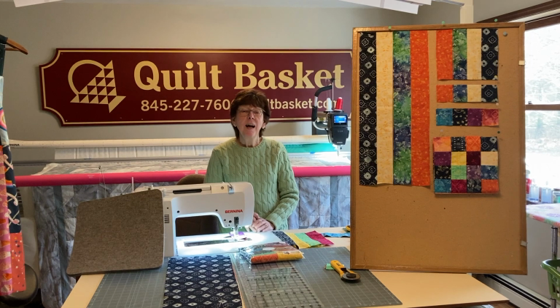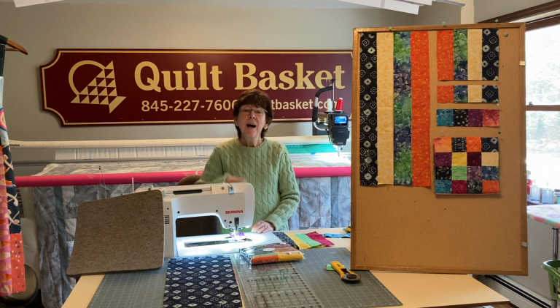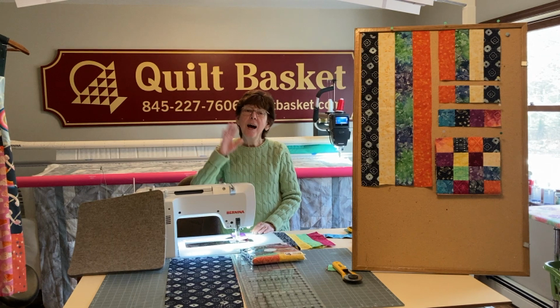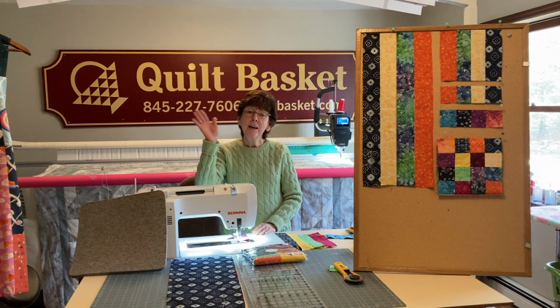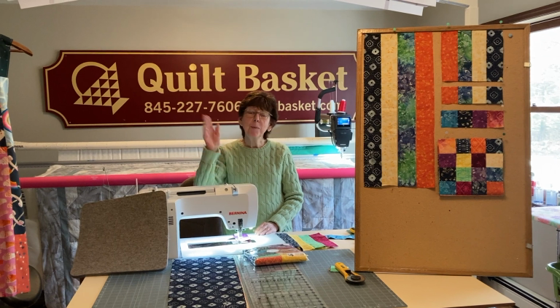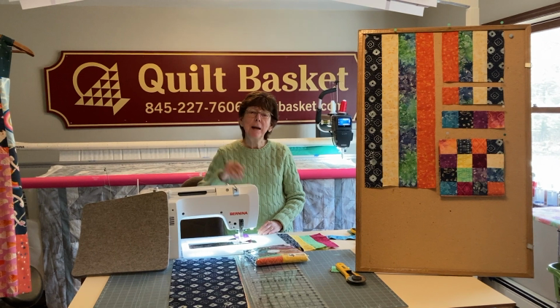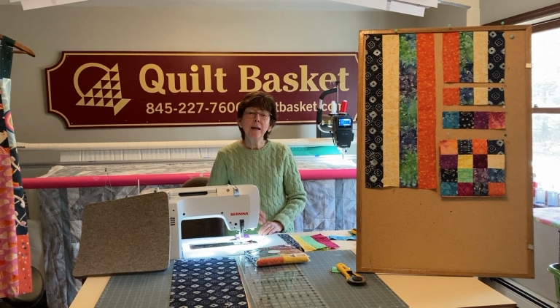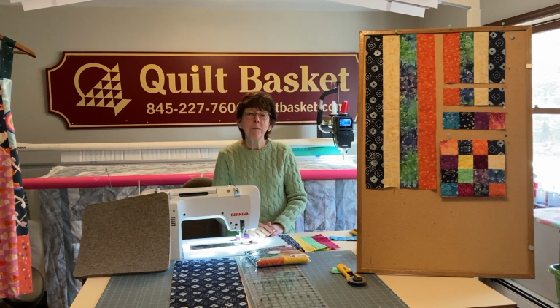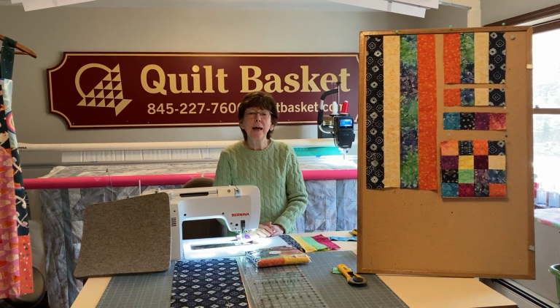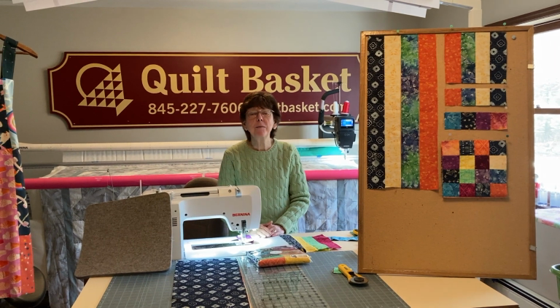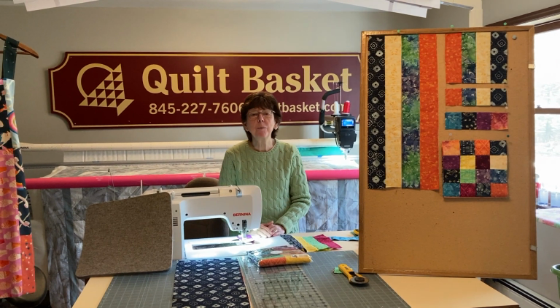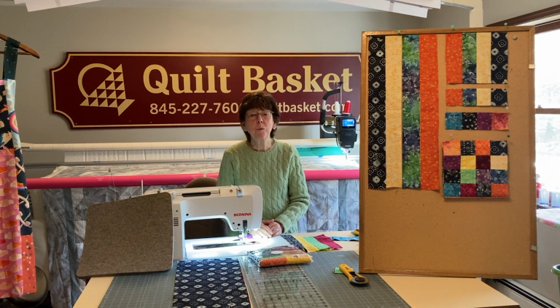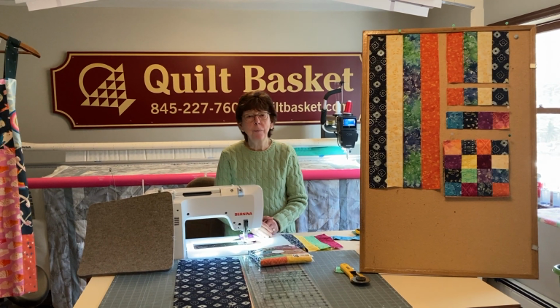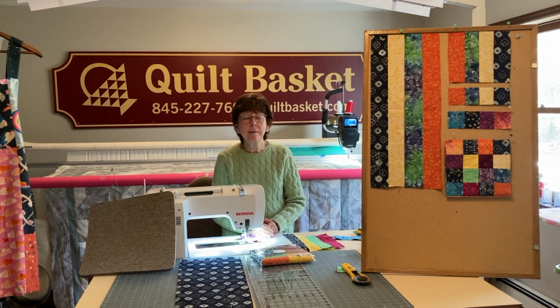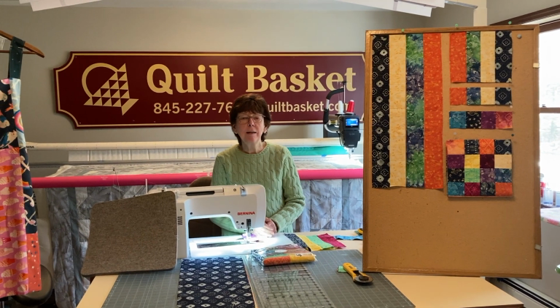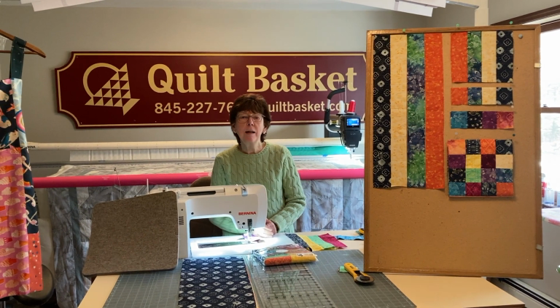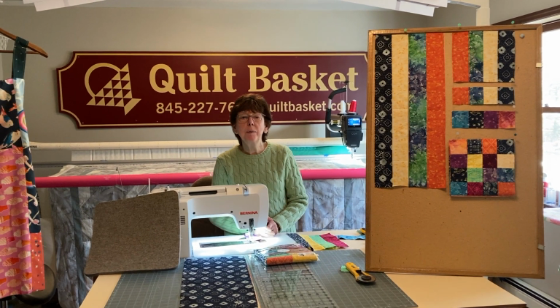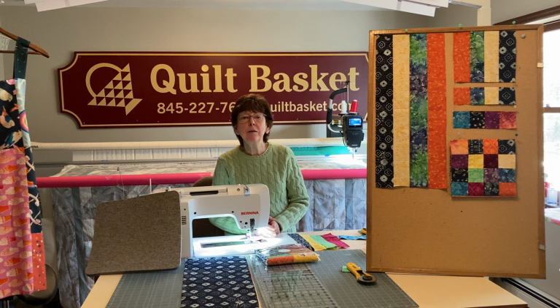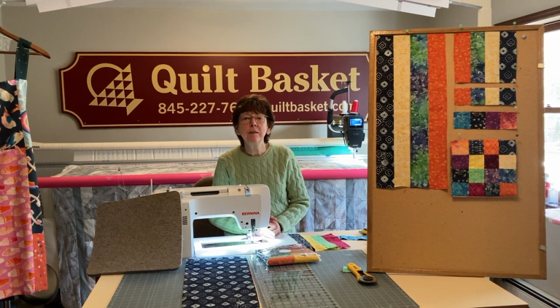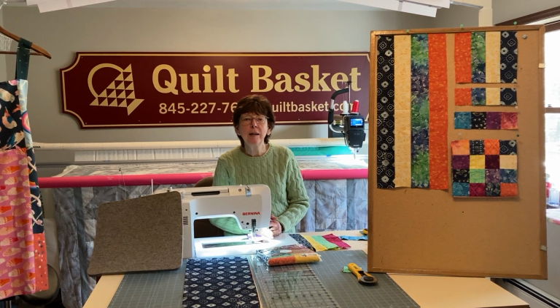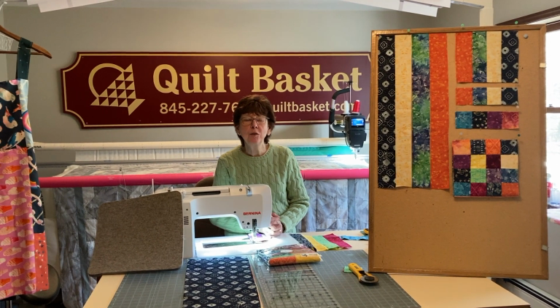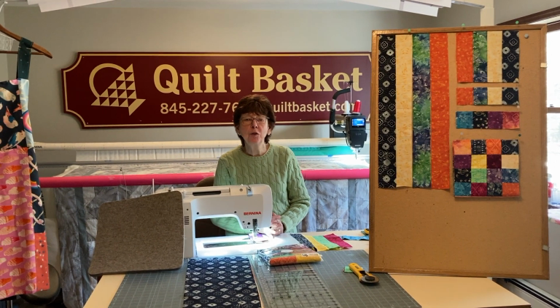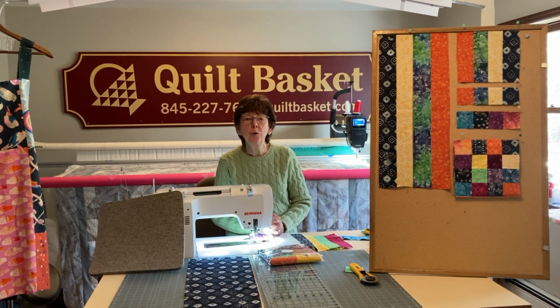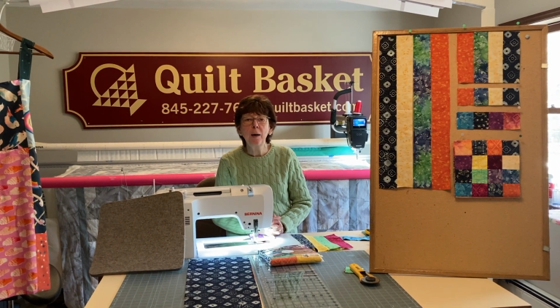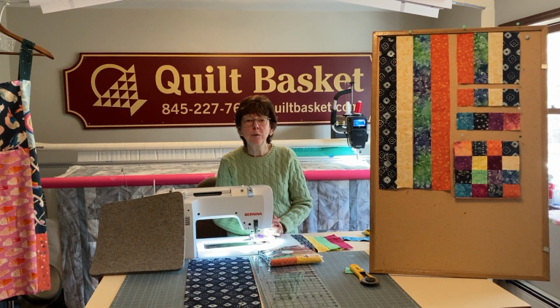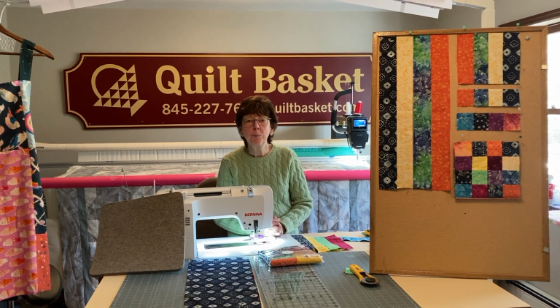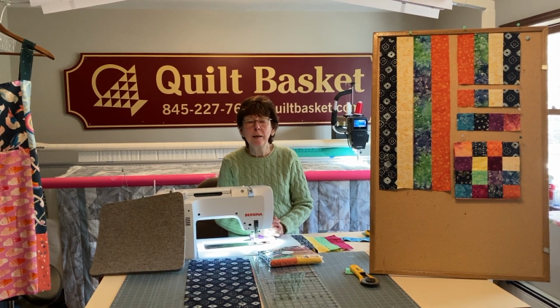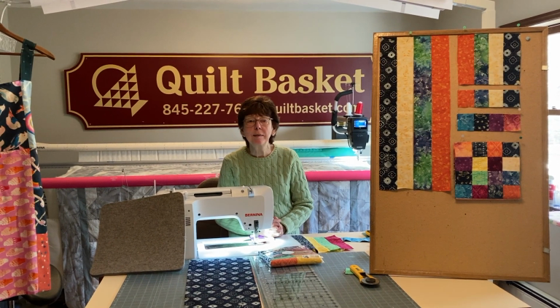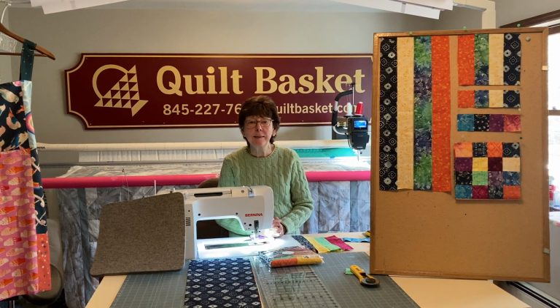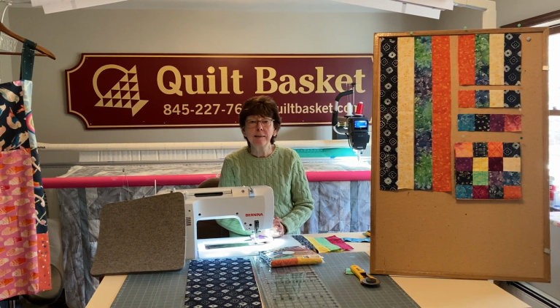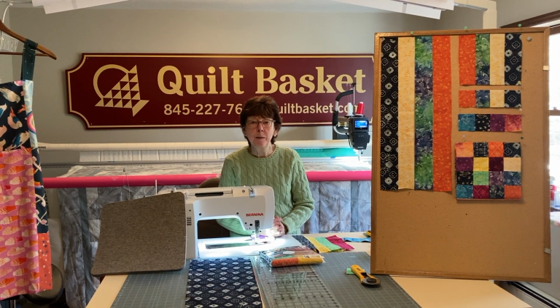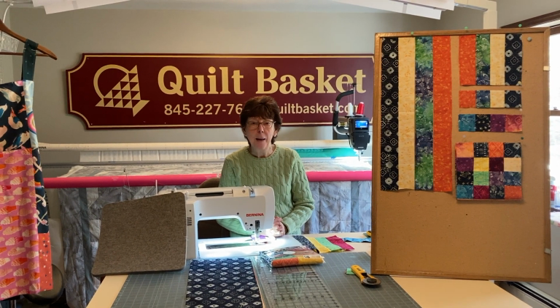Hi everybody, I'm Kathy from The Quilt Basket, and I'm here today to show you how to make a 16 patch.